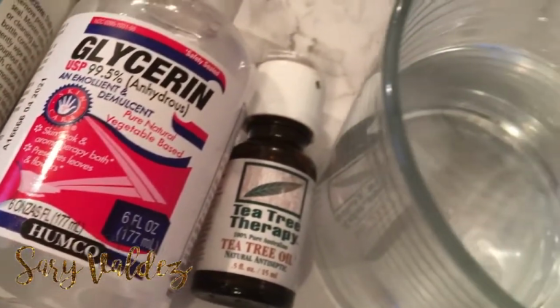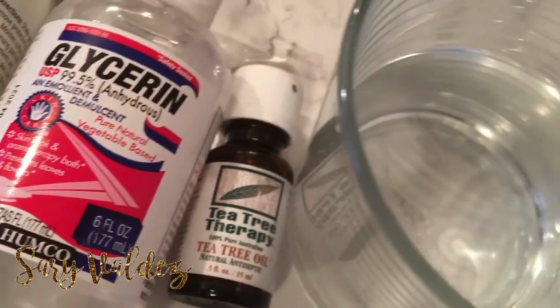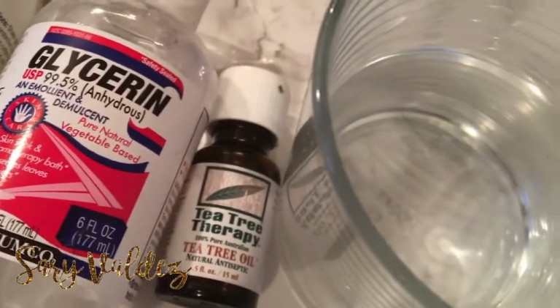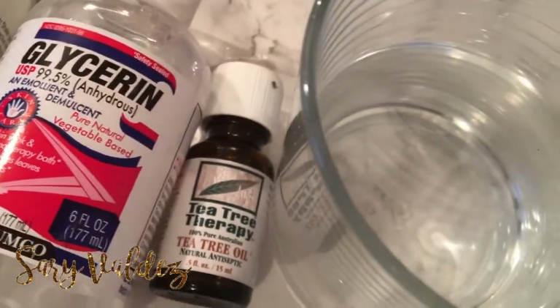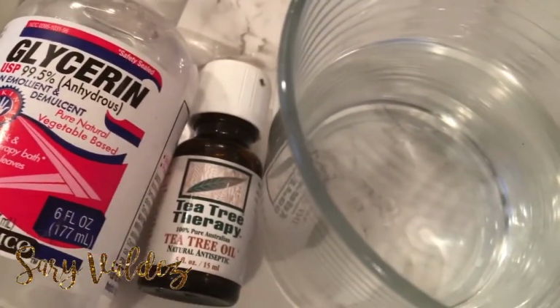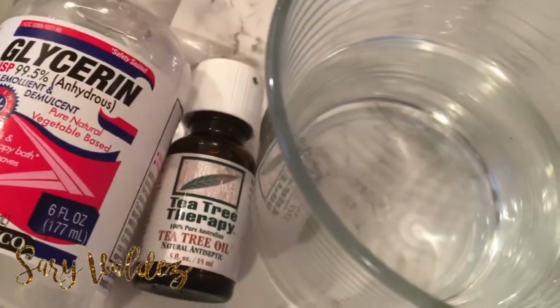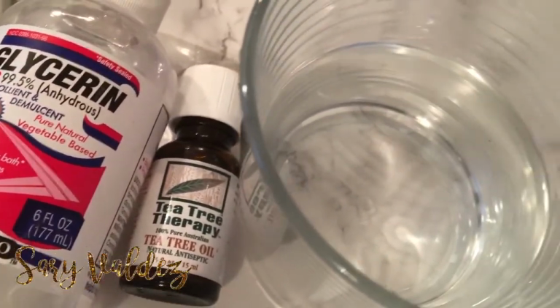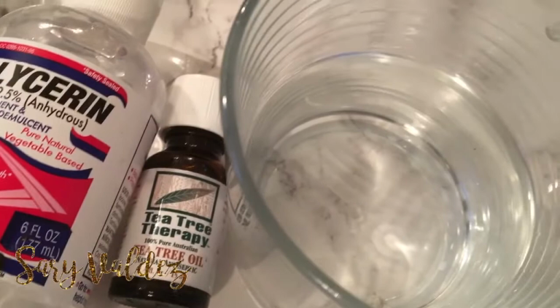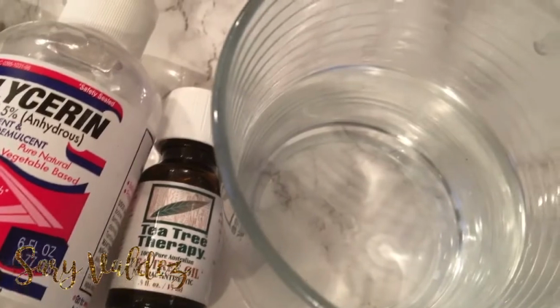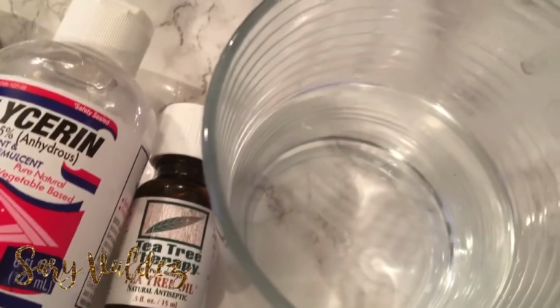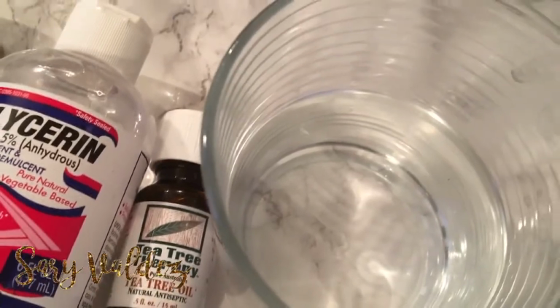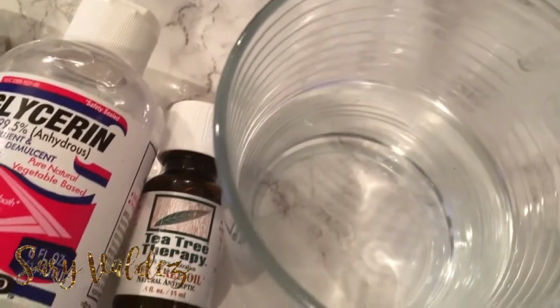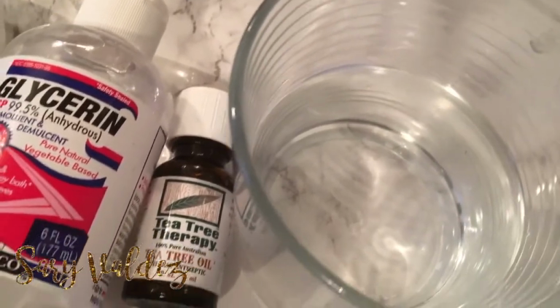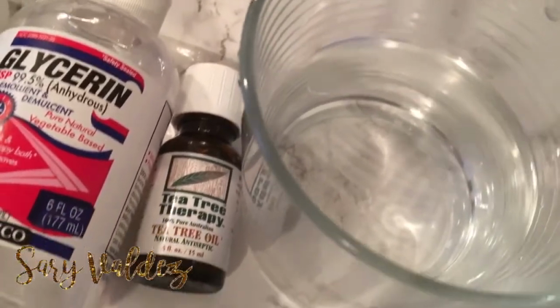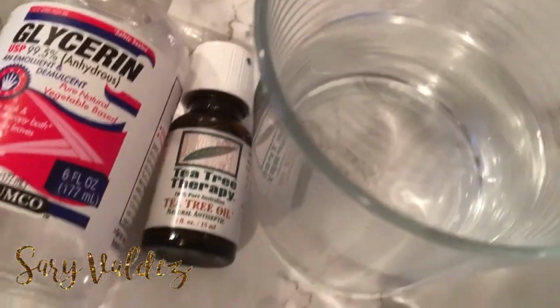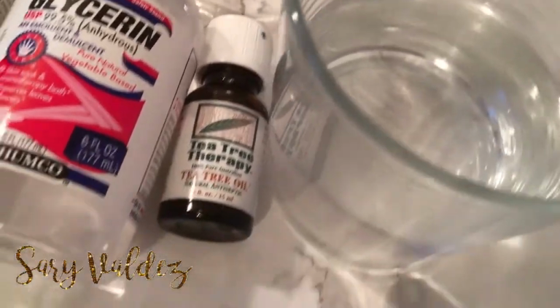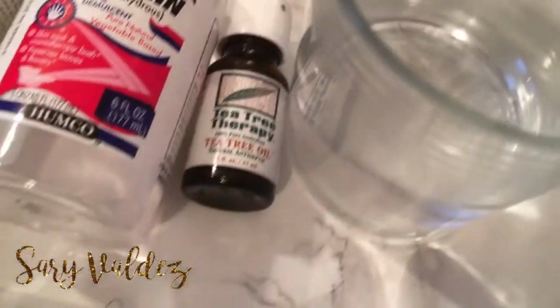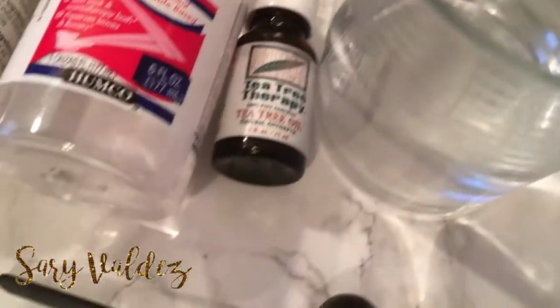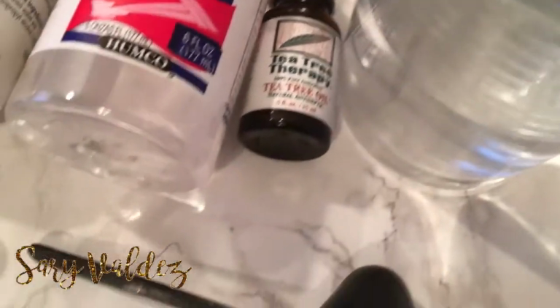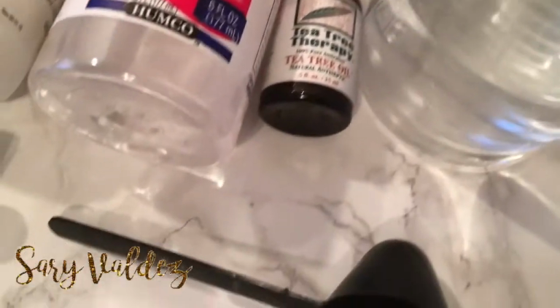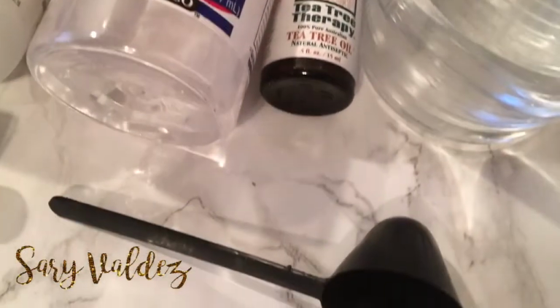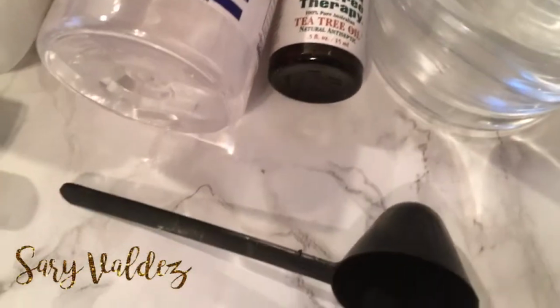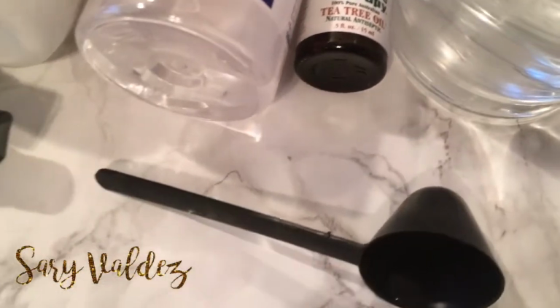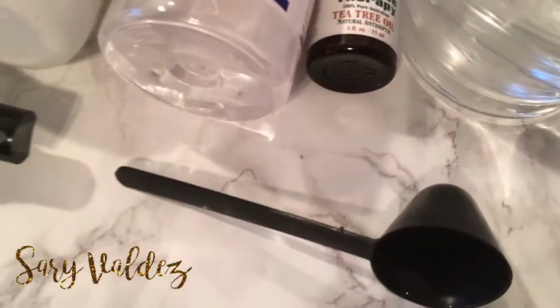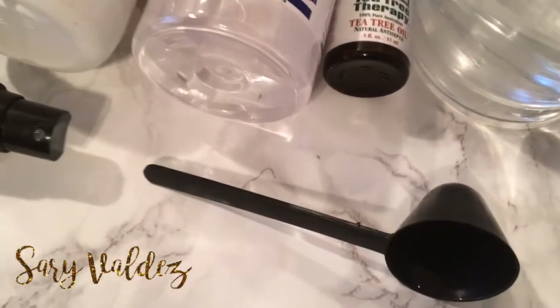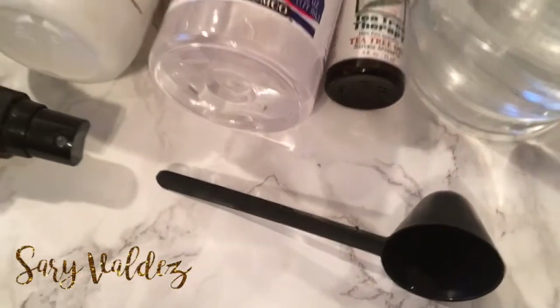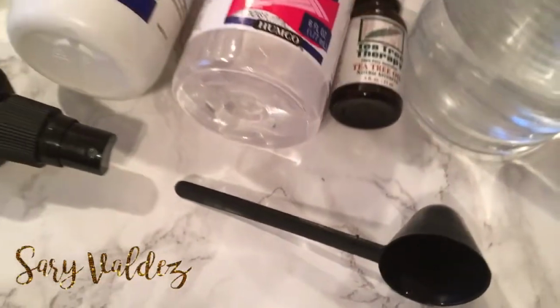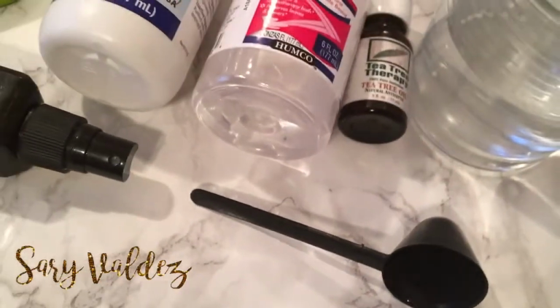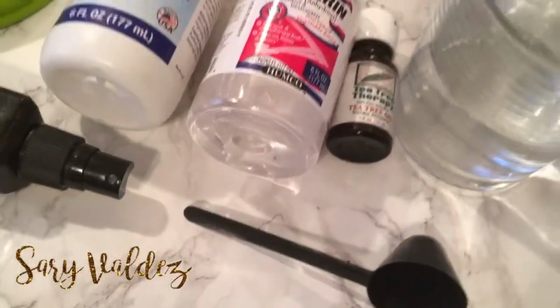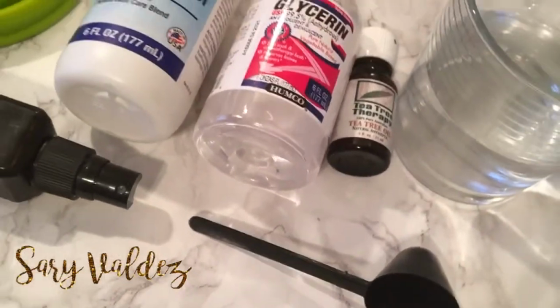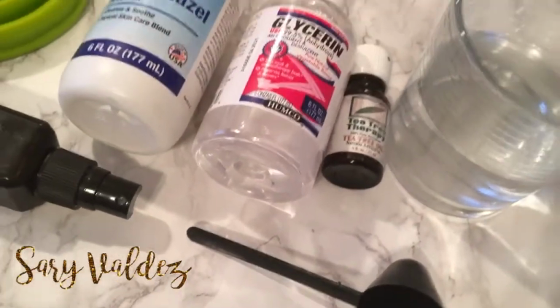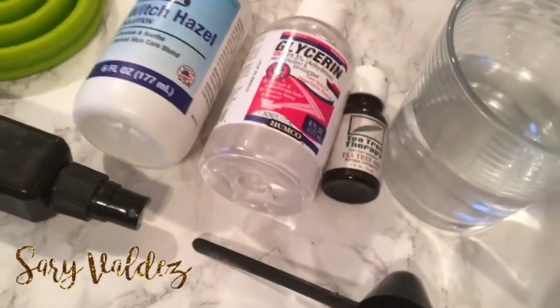Water — I am using alkalized water, but you can use distilled. You would also need a tablespoon measurer.